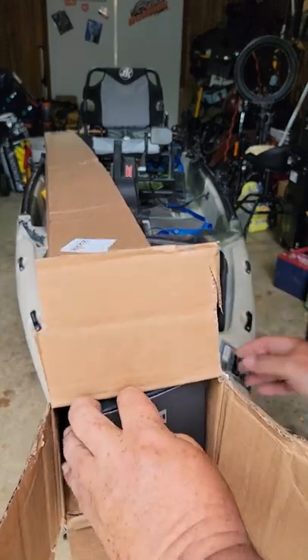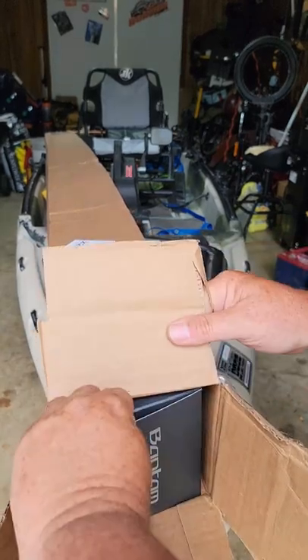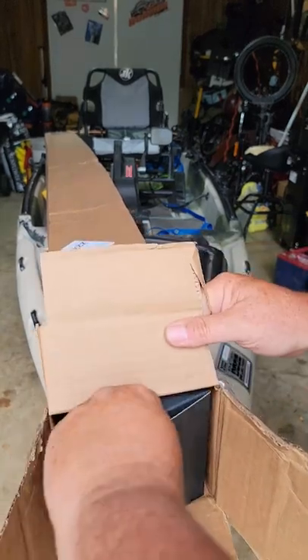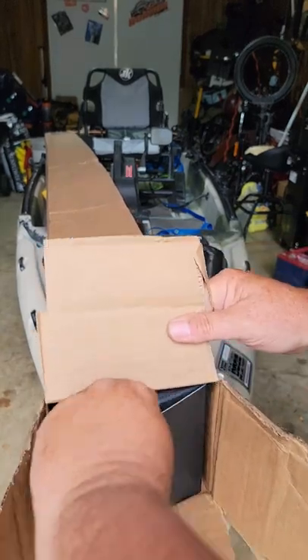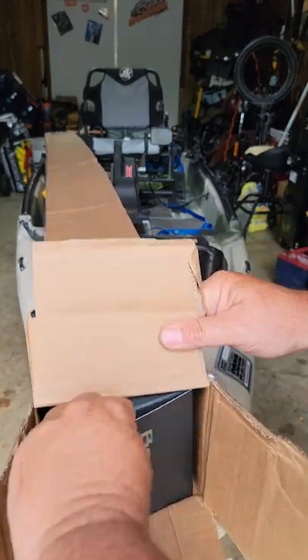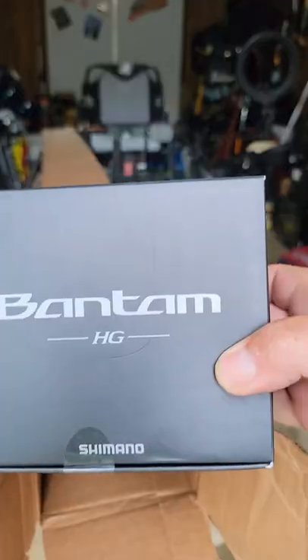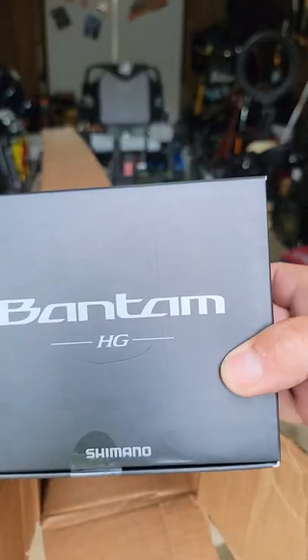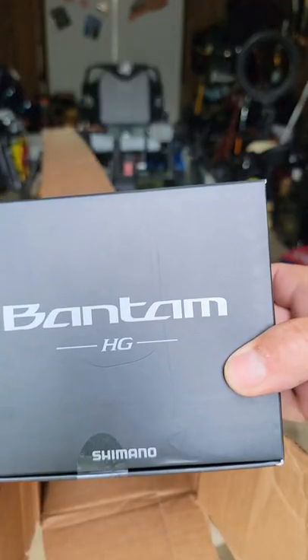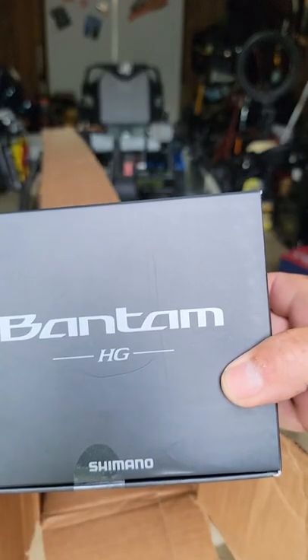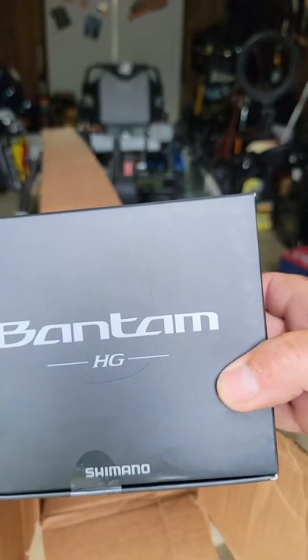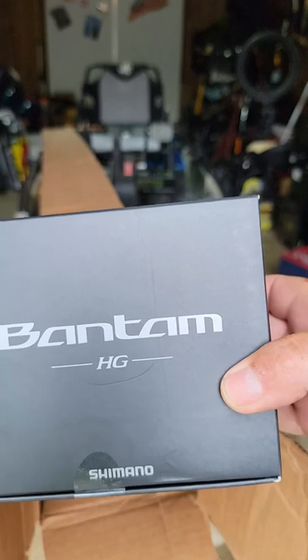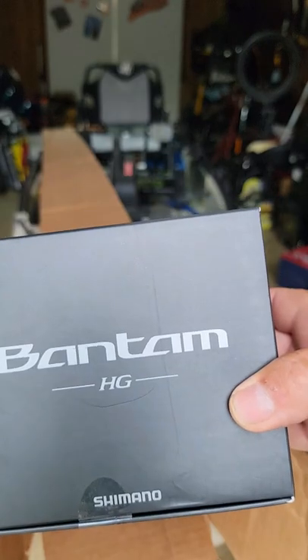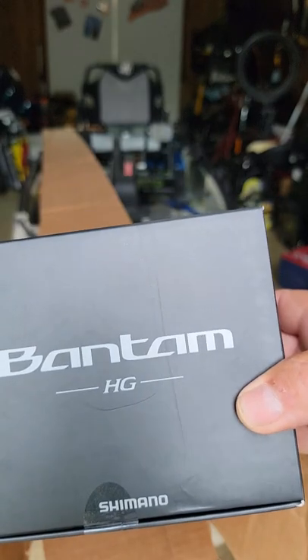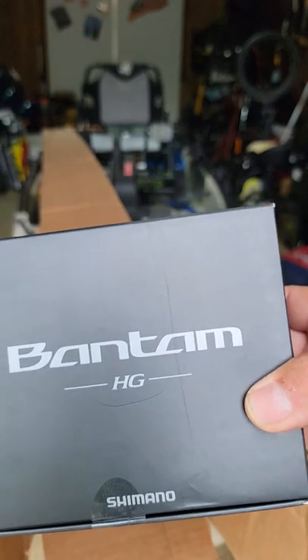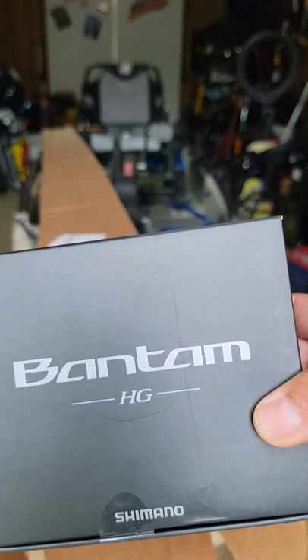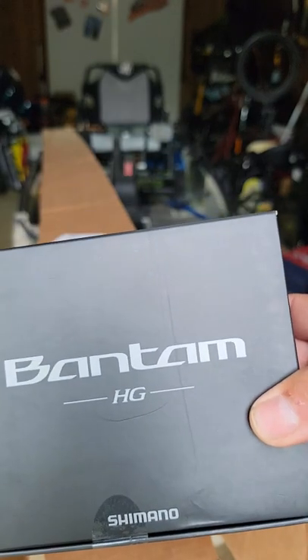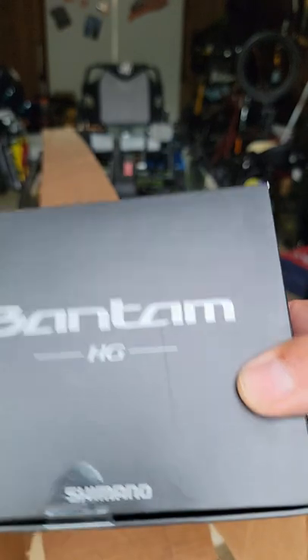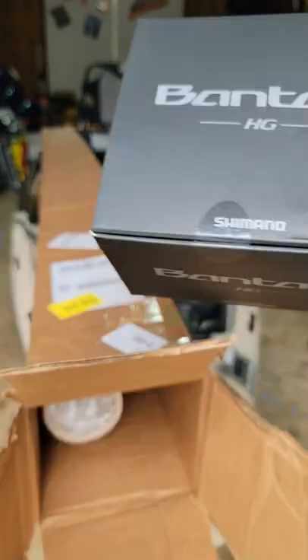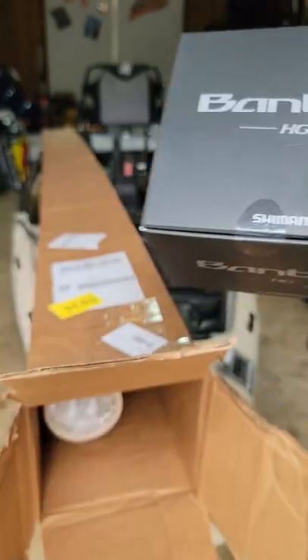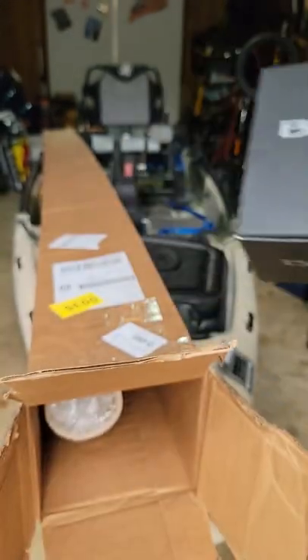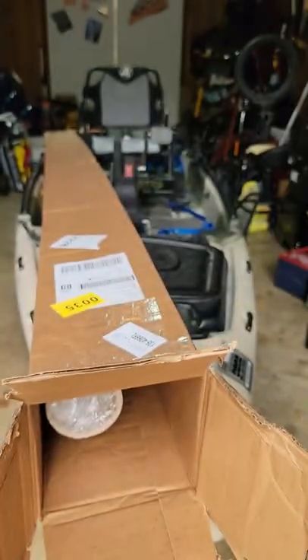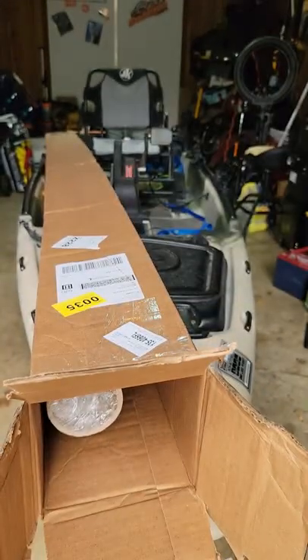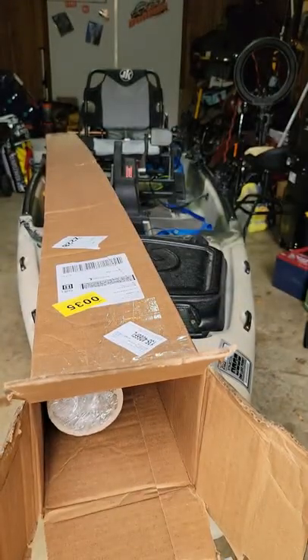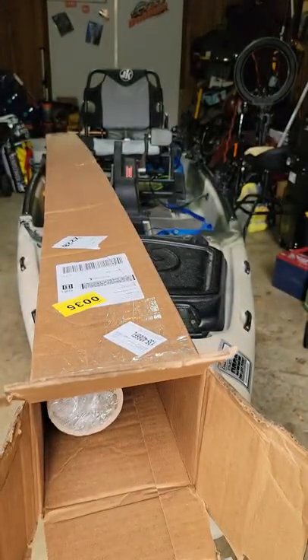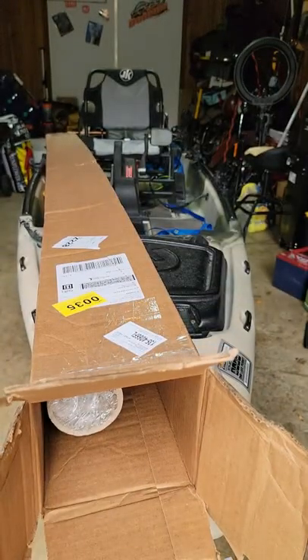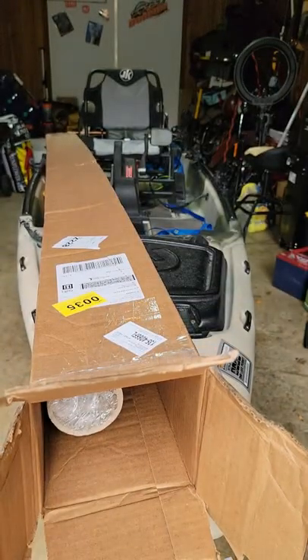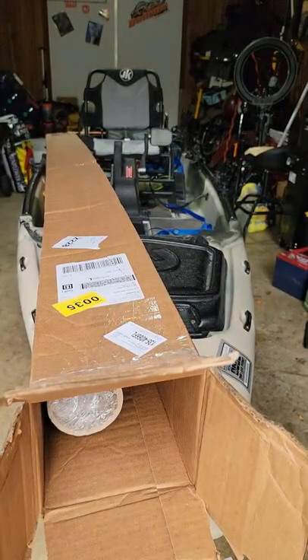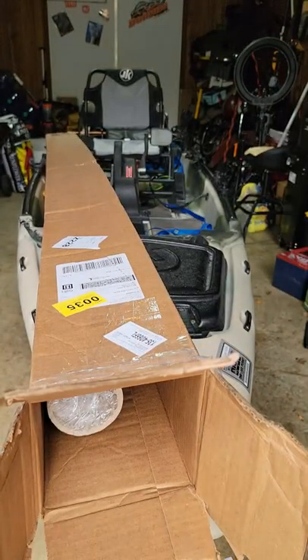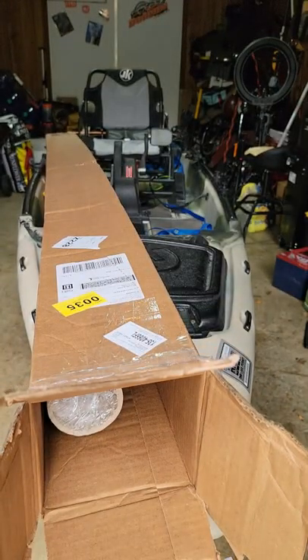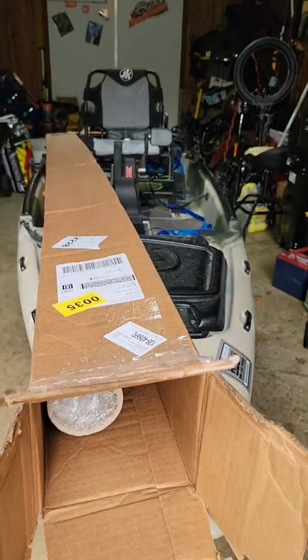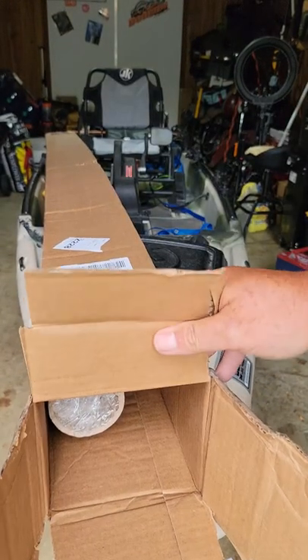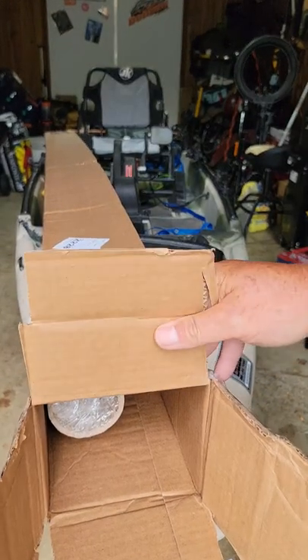Oh, okay. New Shimano Bantam just released — HG. Yeah, uh-oh. I see what they did. Ha-ha!